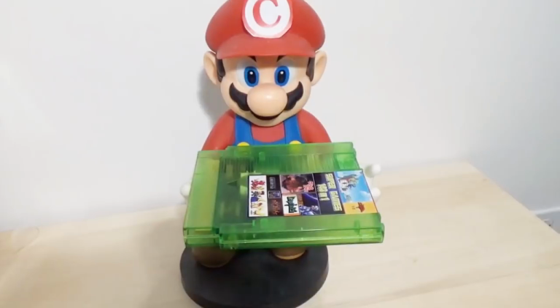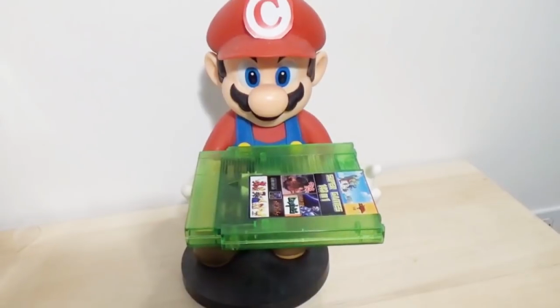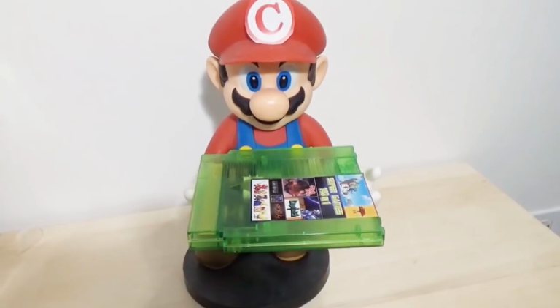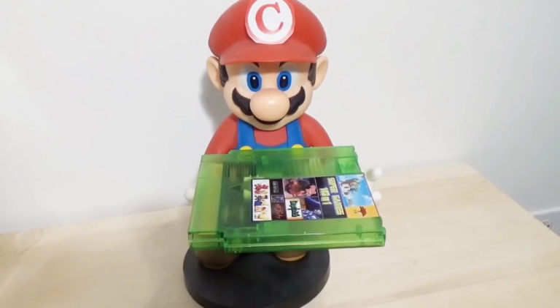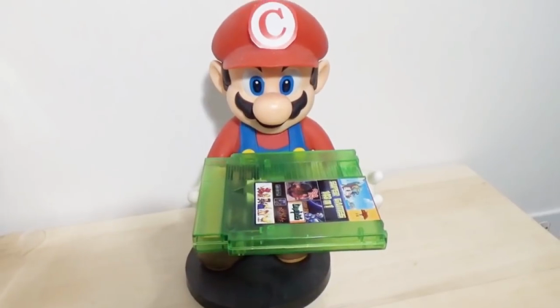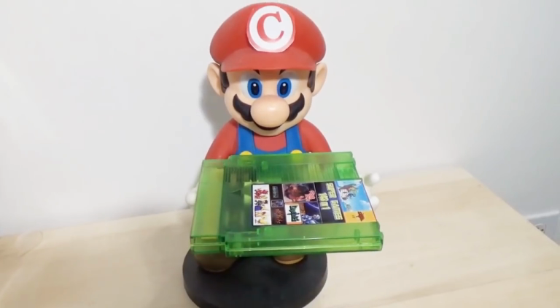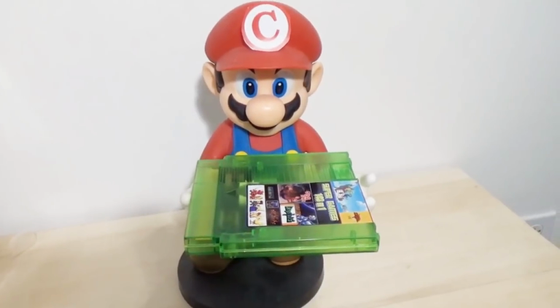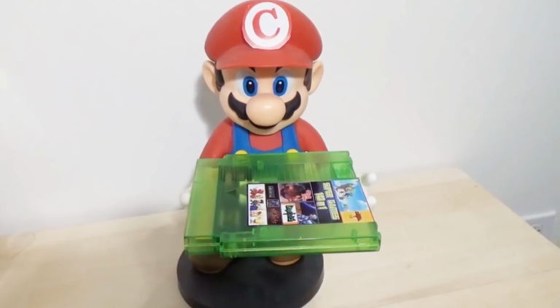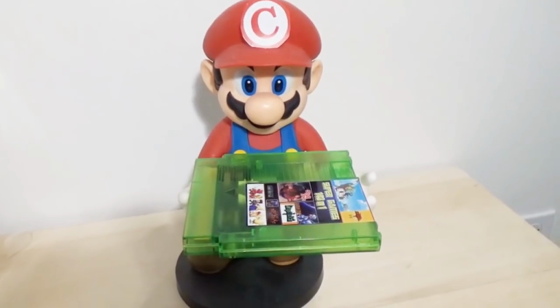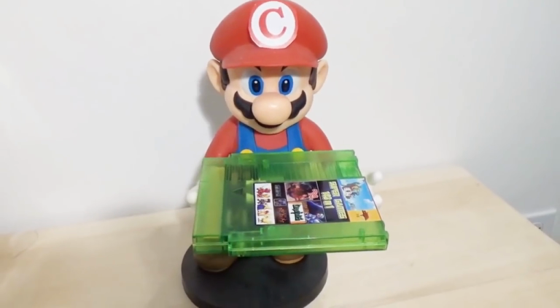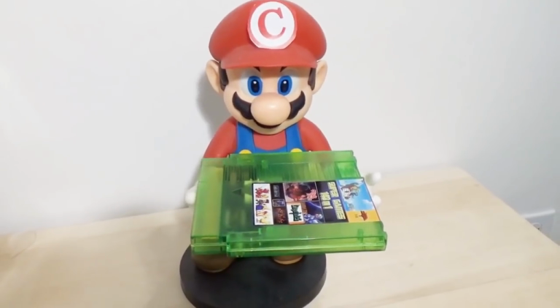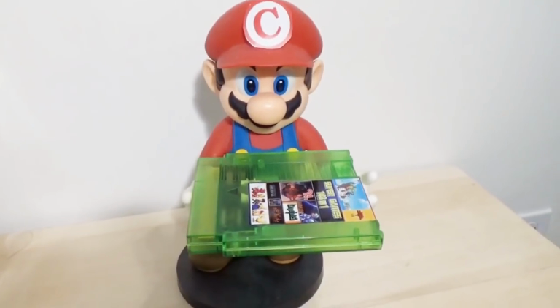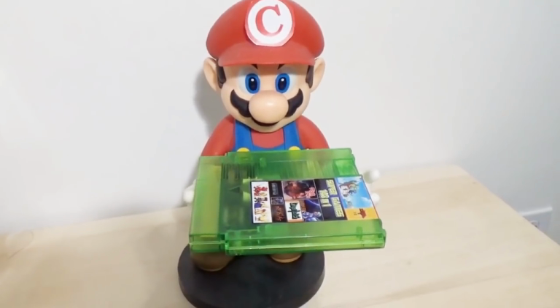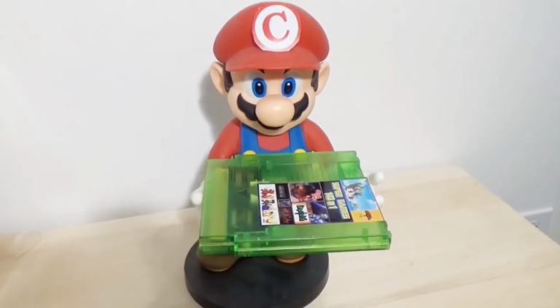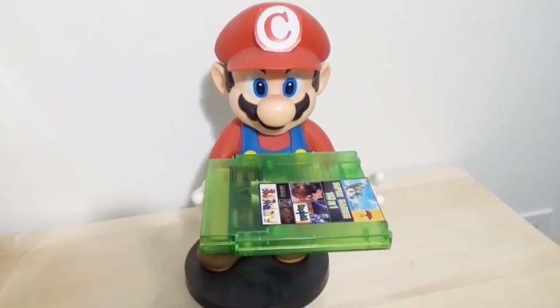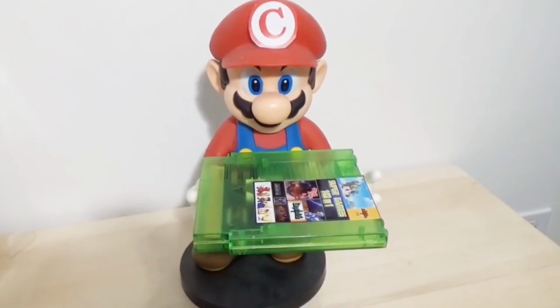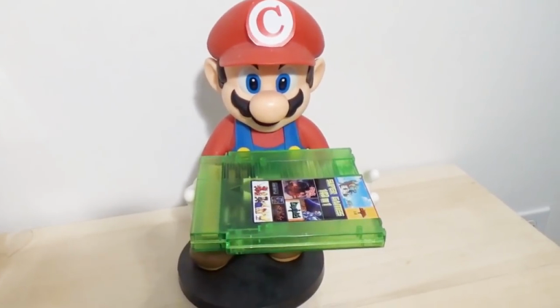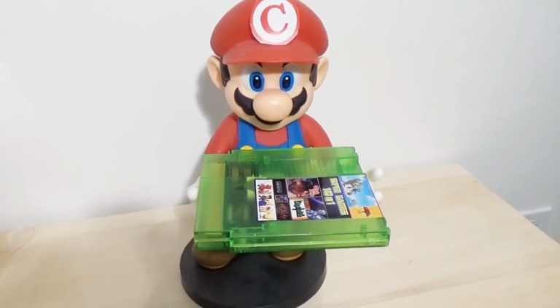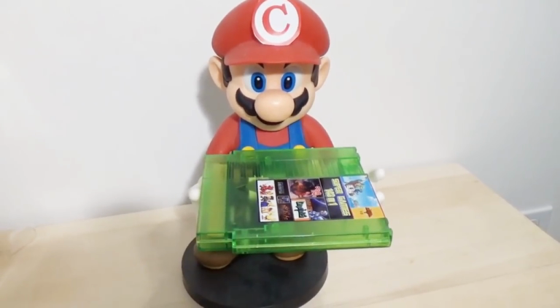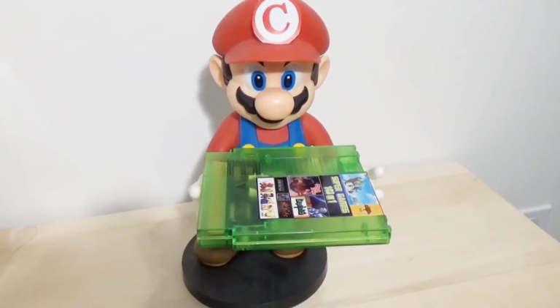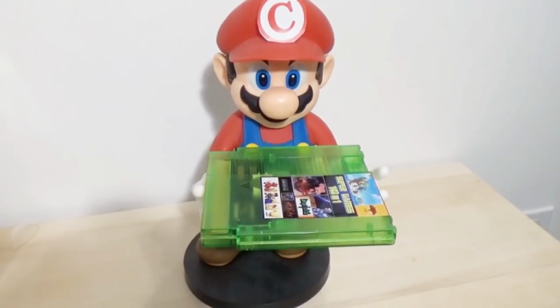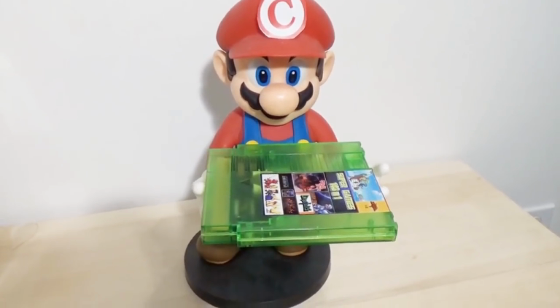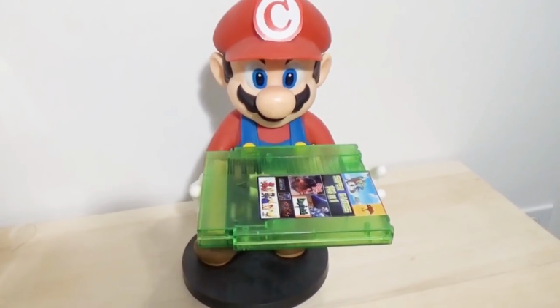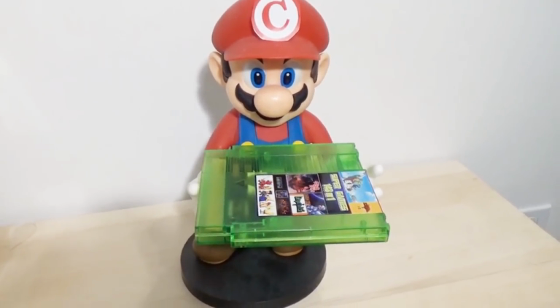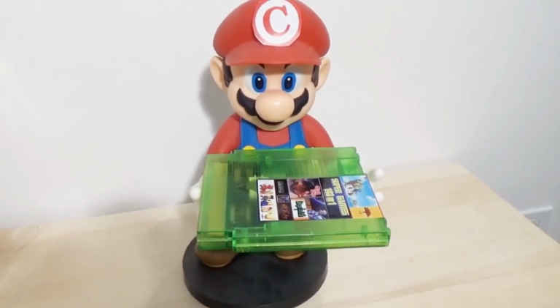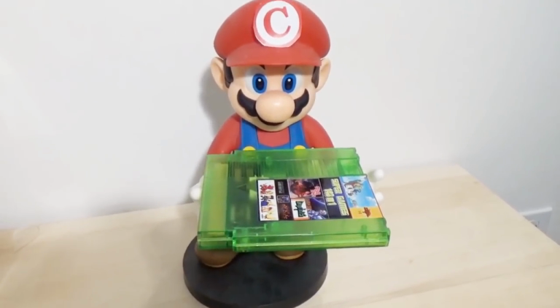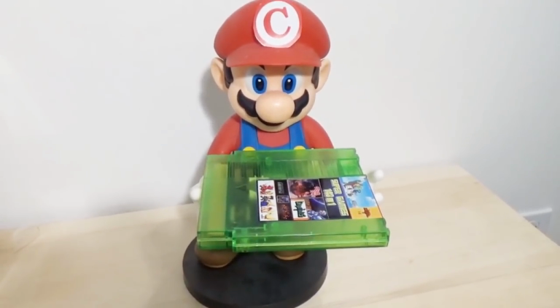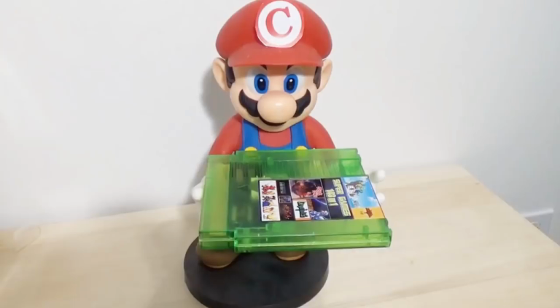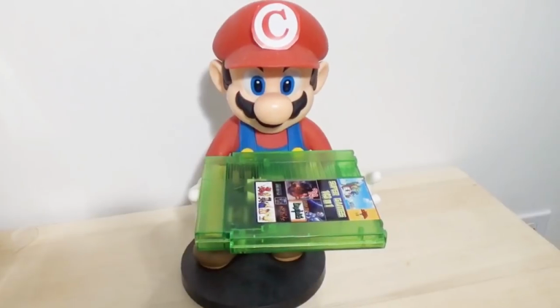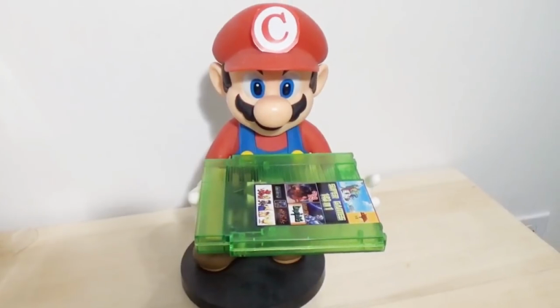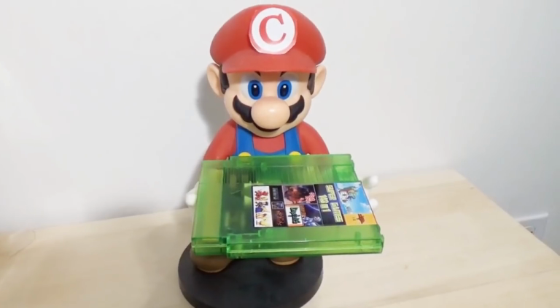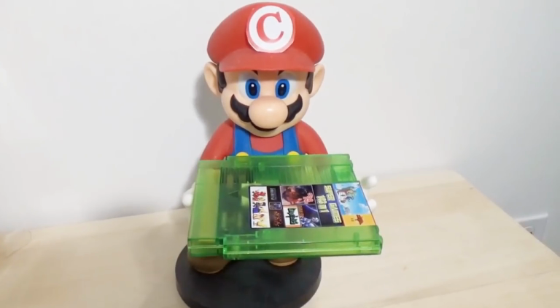Hey there, familiar-looking plumber! It's-a me, and not Mario, for obvious copyright reasons!